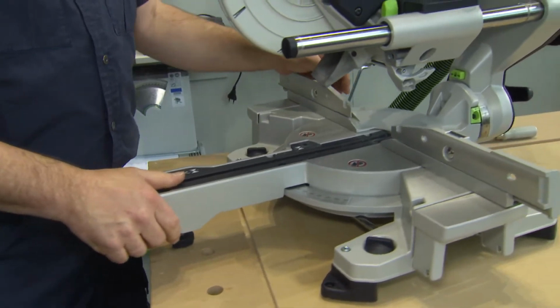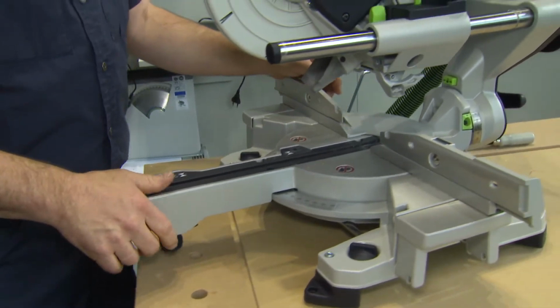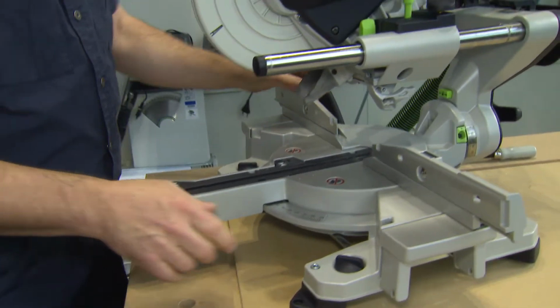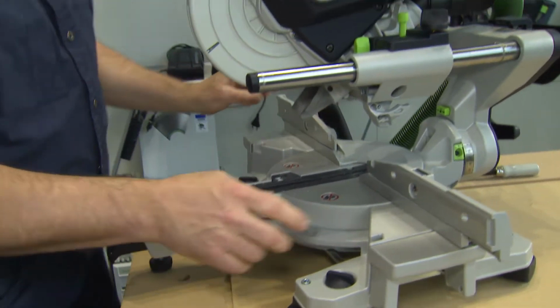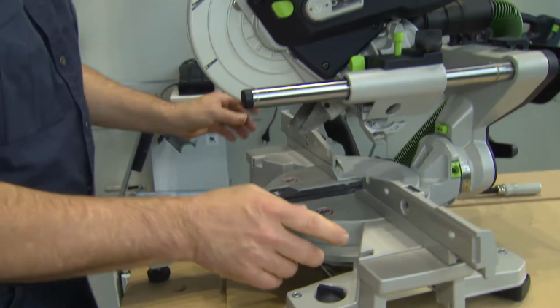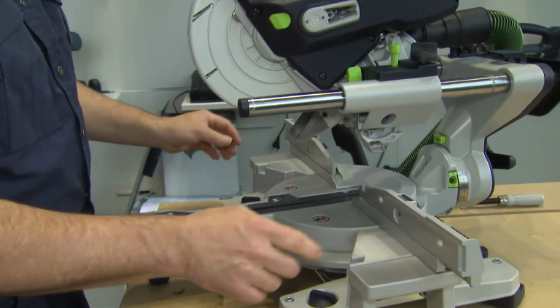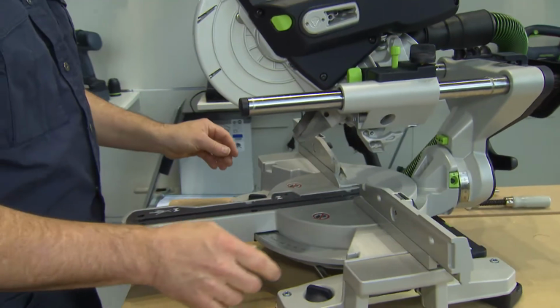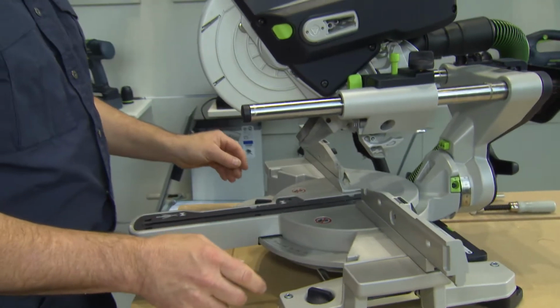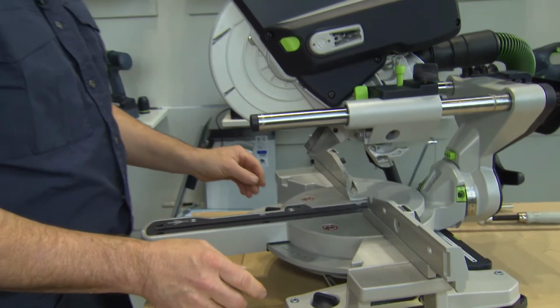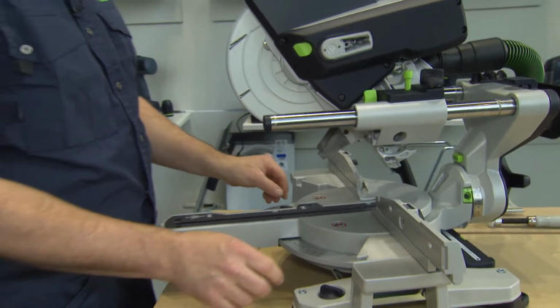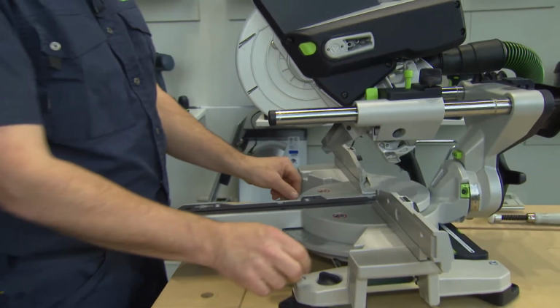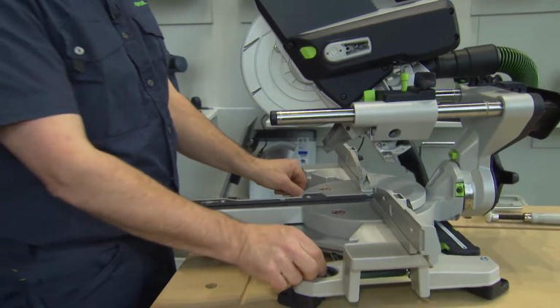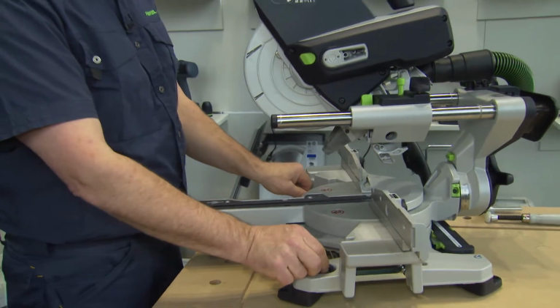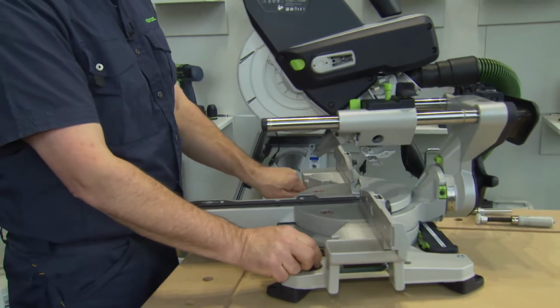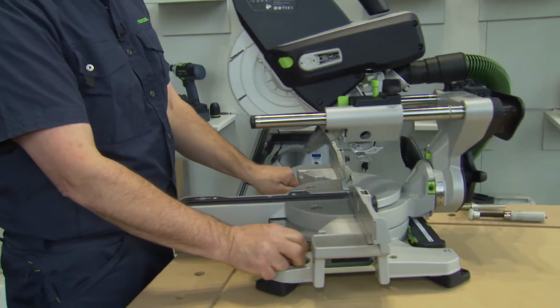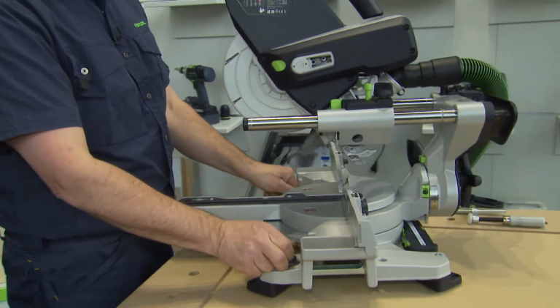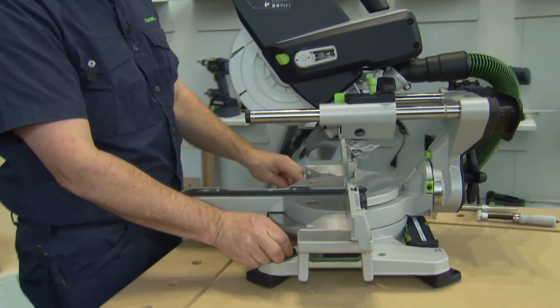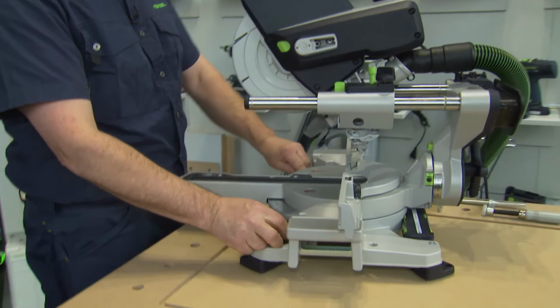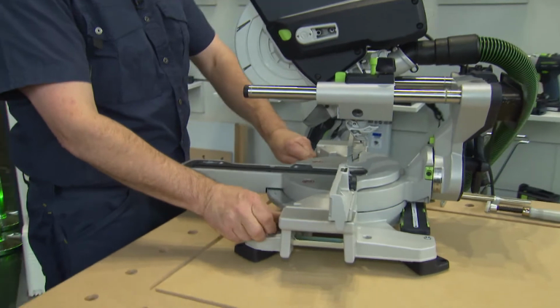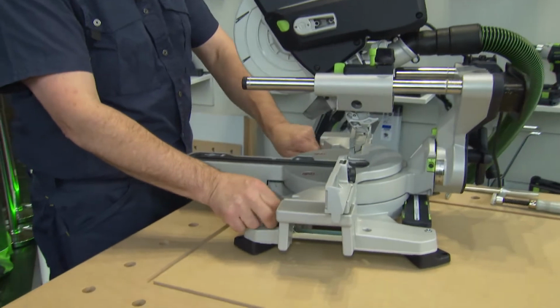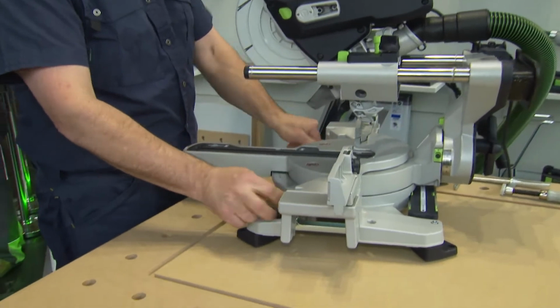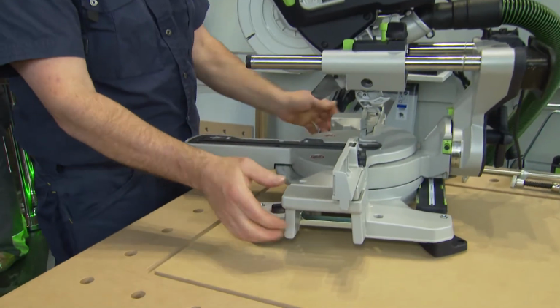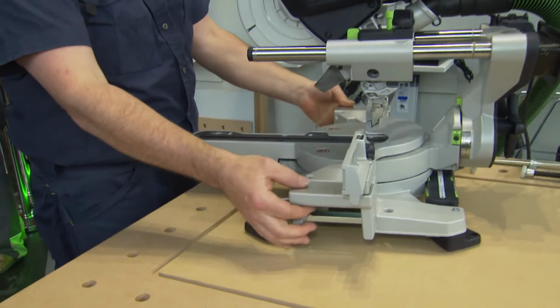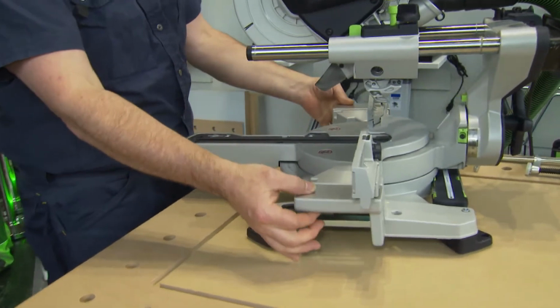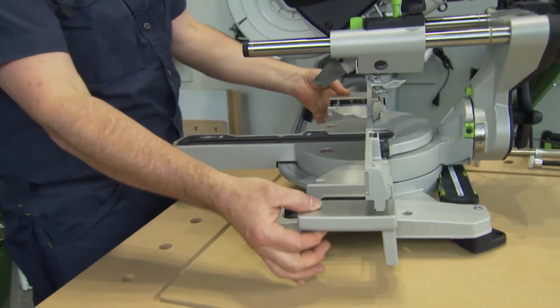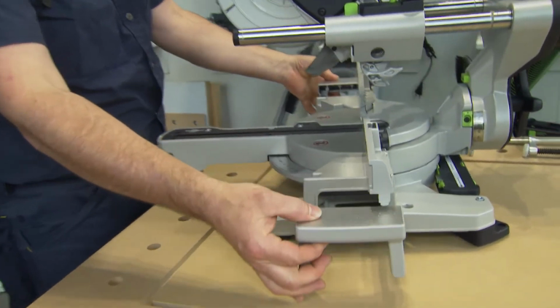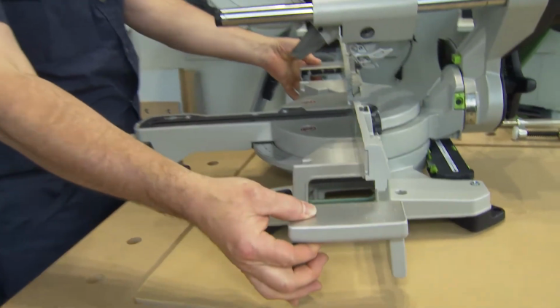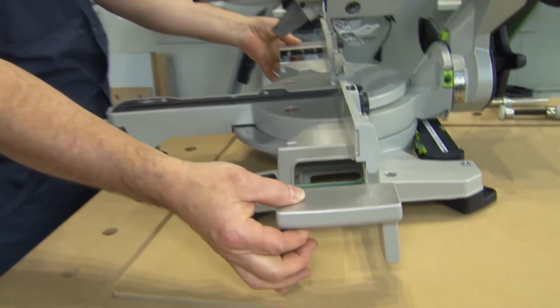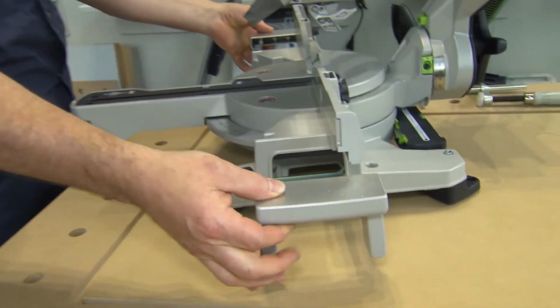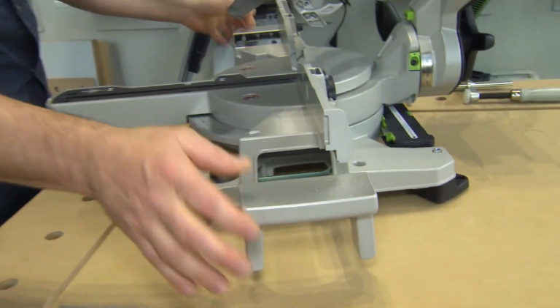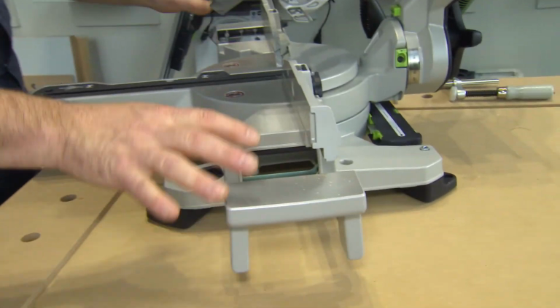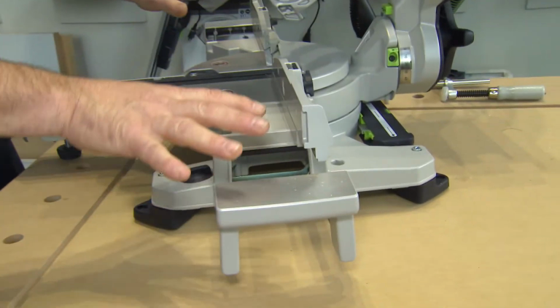The extendable tables are another advantage which make for a larger supporting surface for the workpieces.